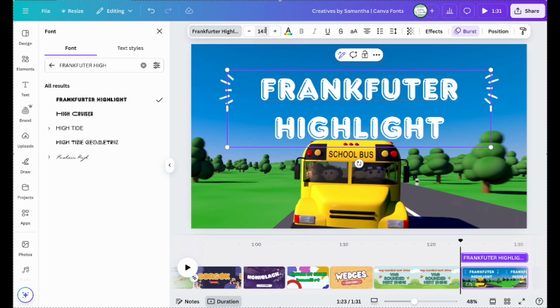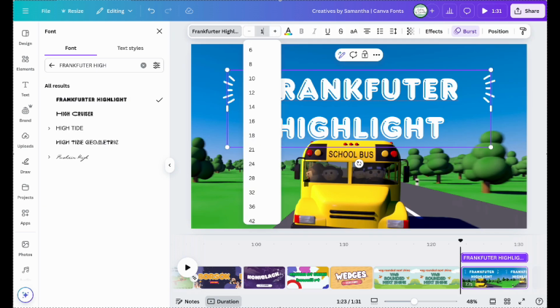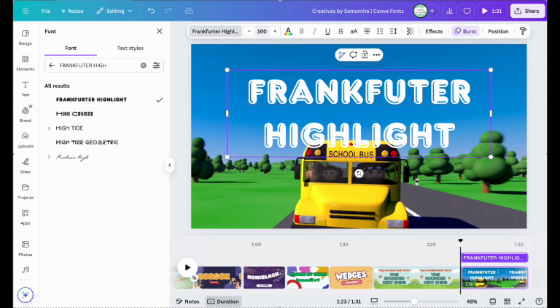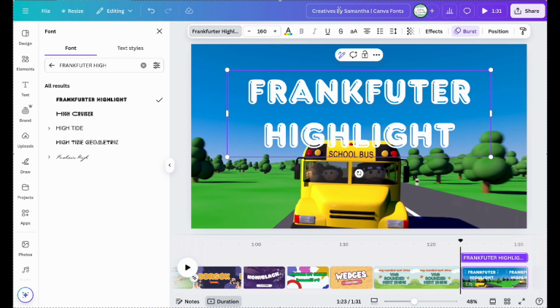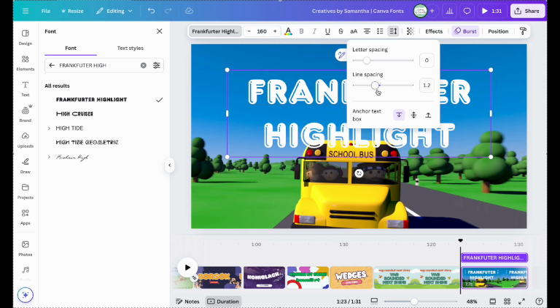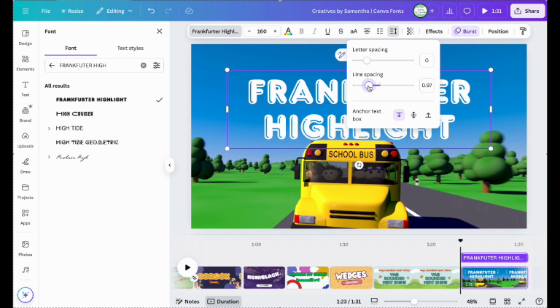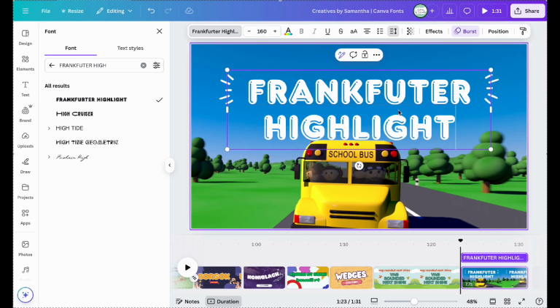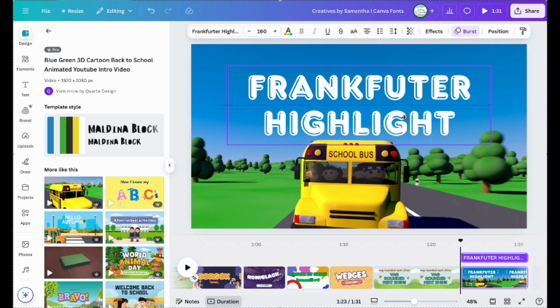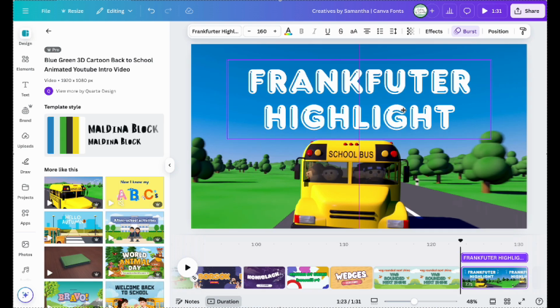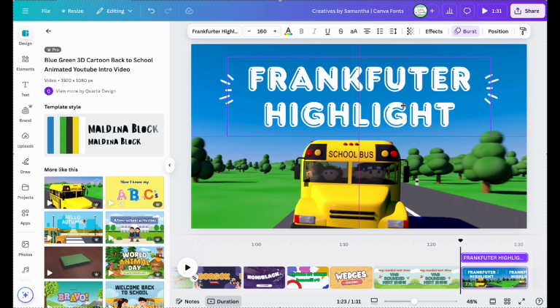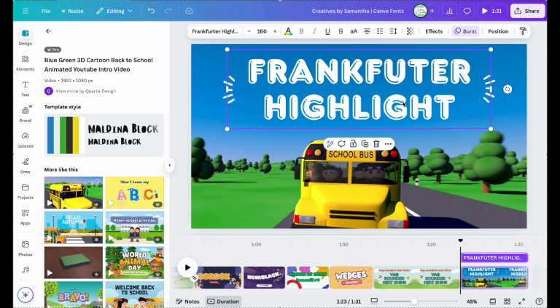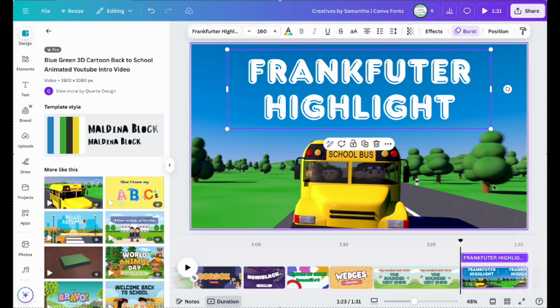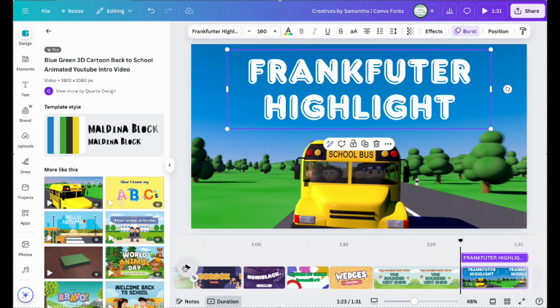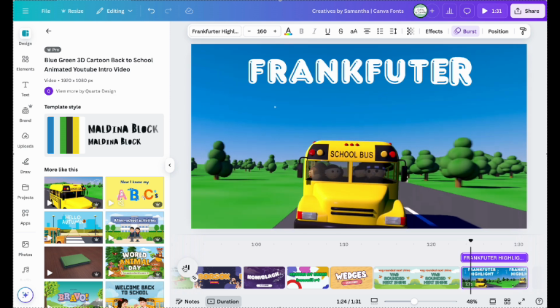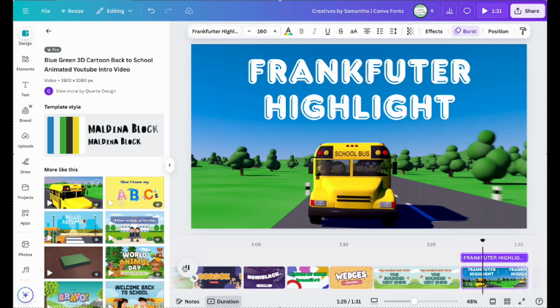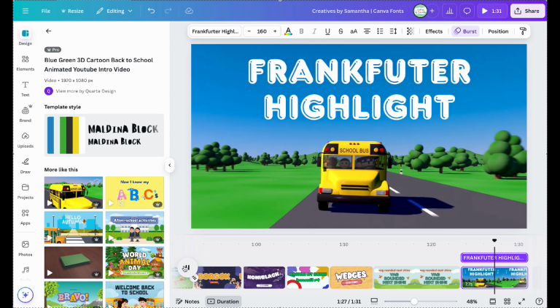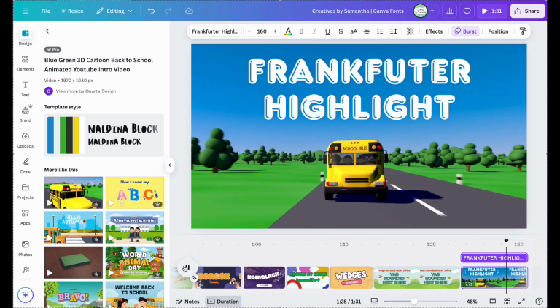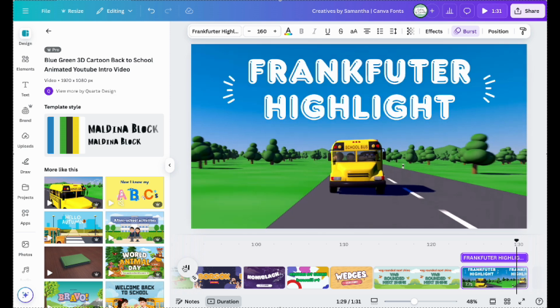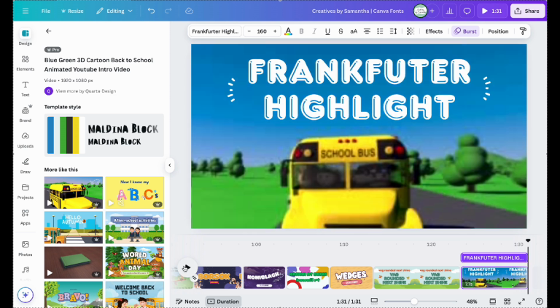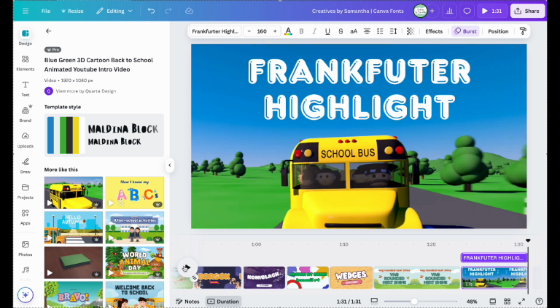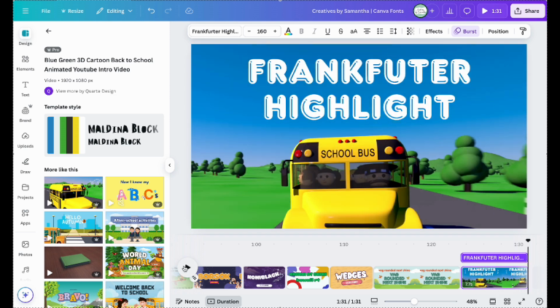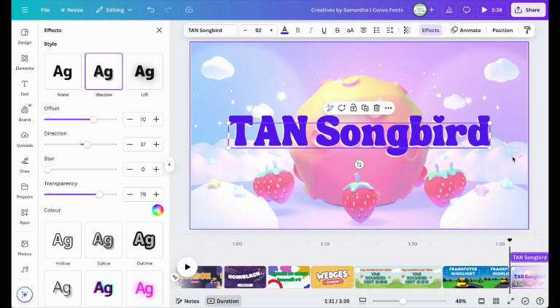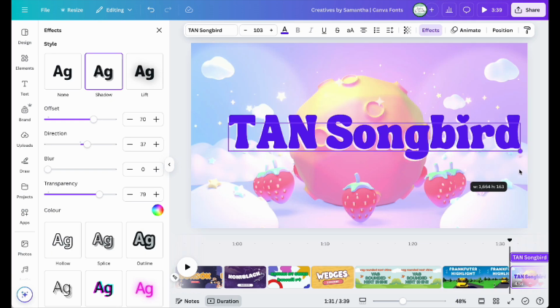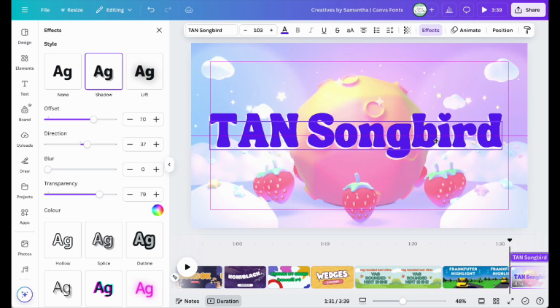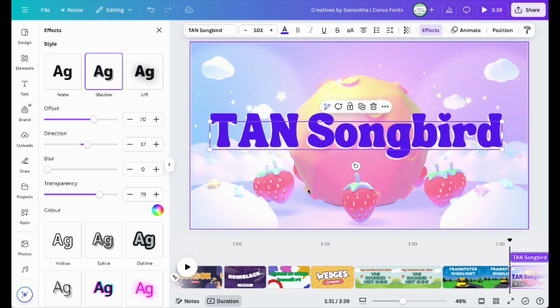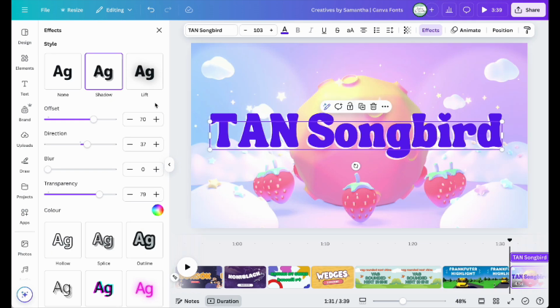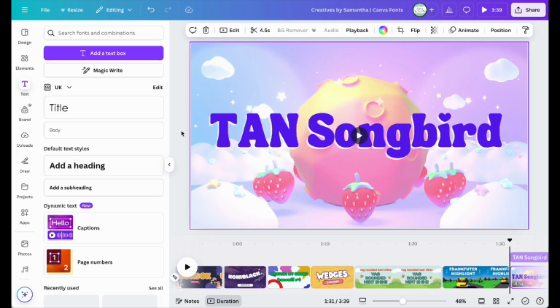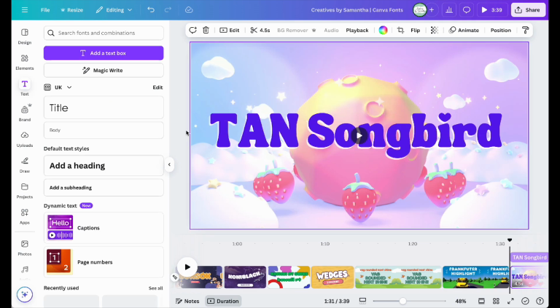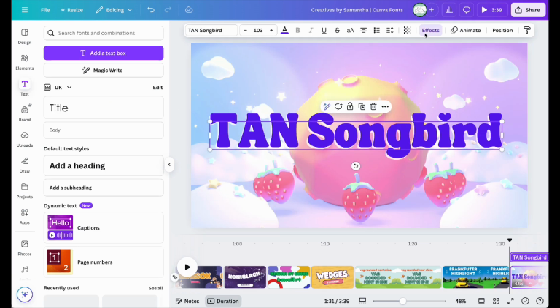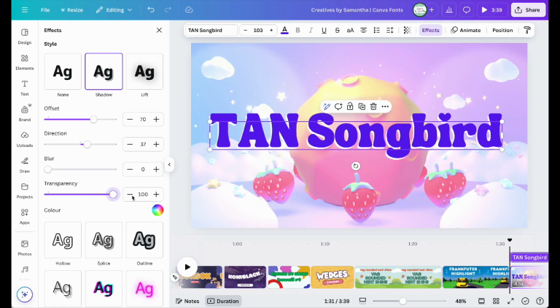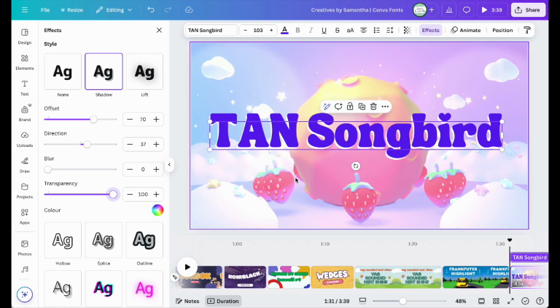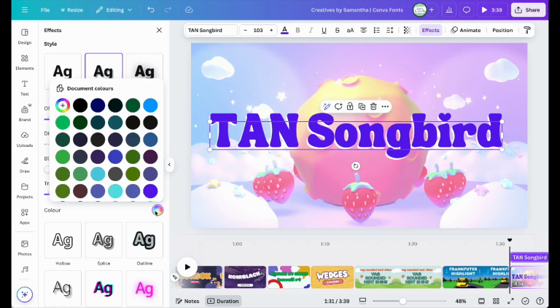or Vag Rounded Neck Shine. Frank Further Highlight. T.A.N., or Tan Songbird.